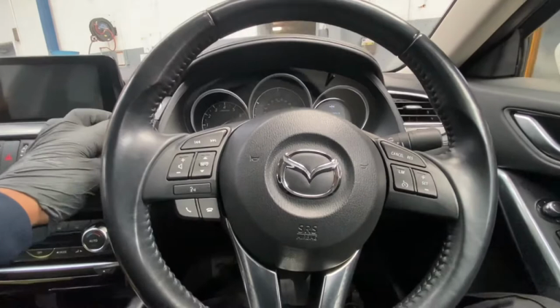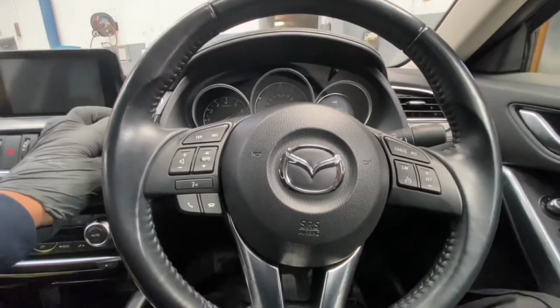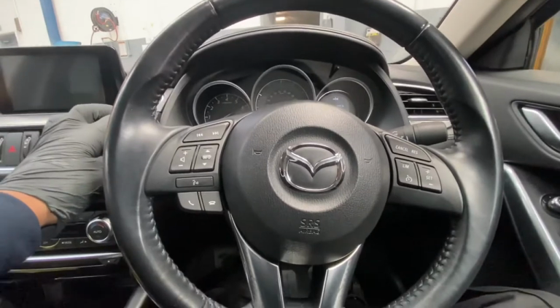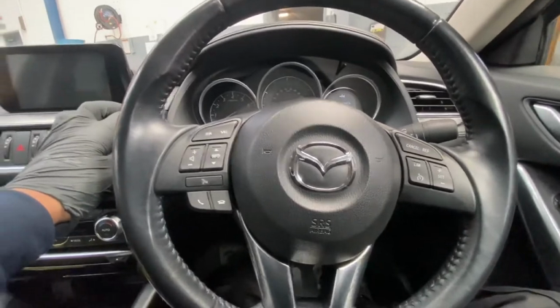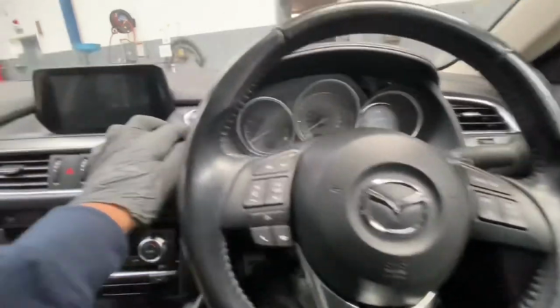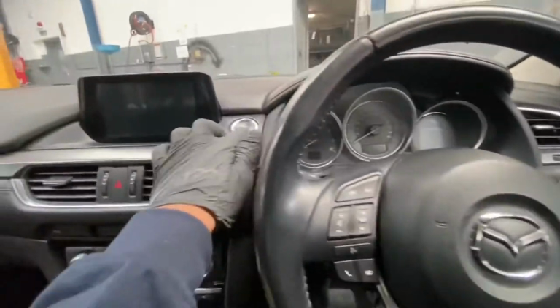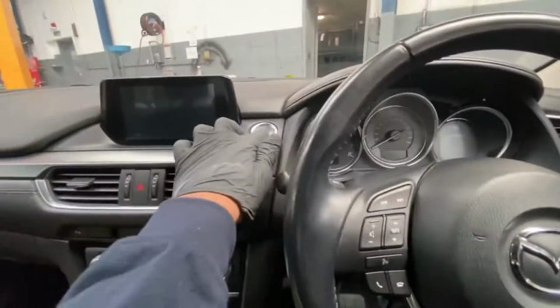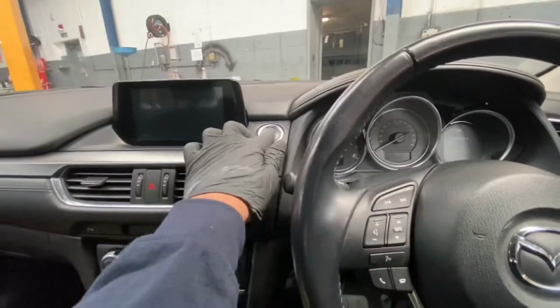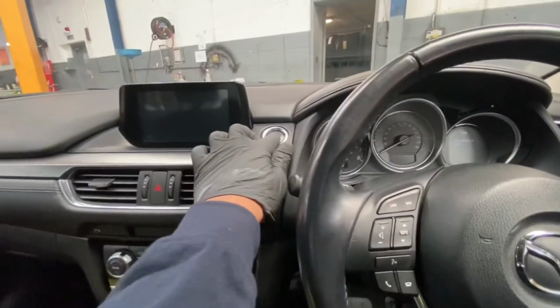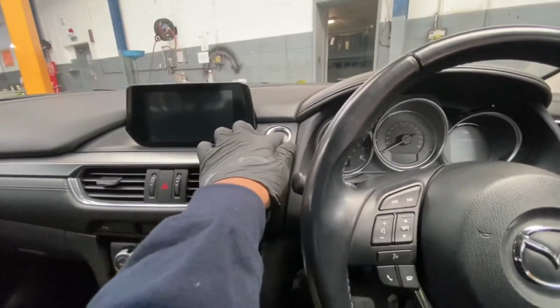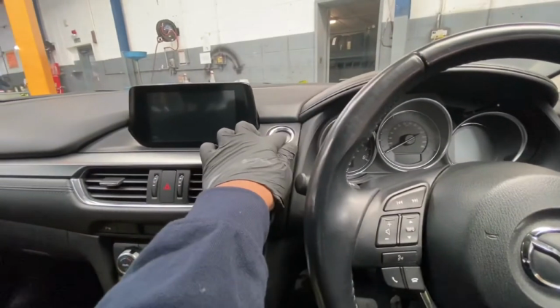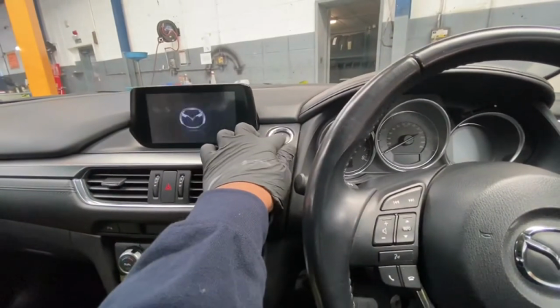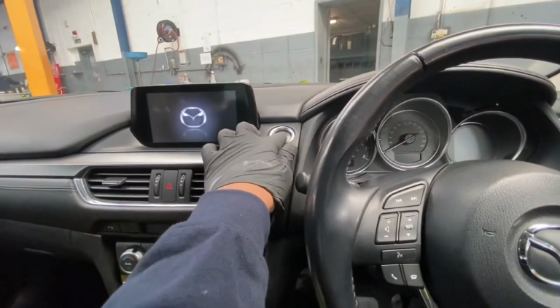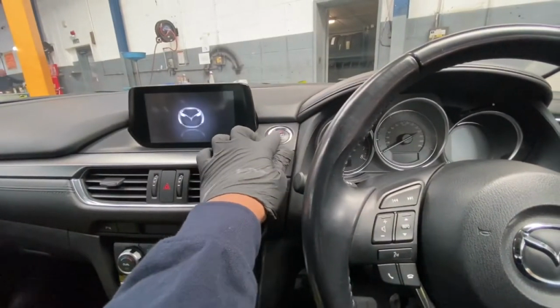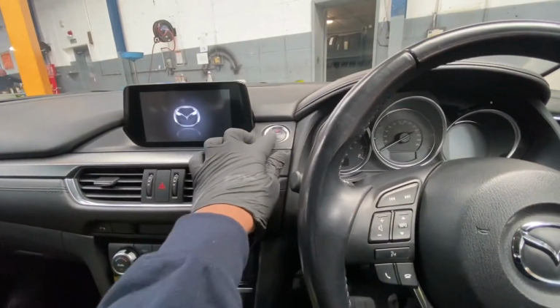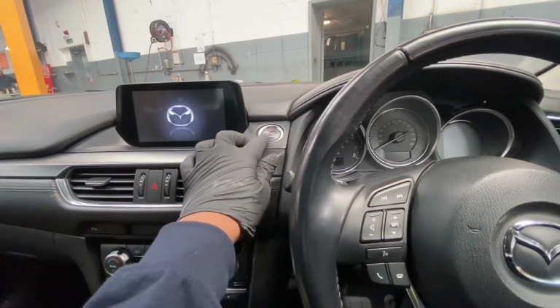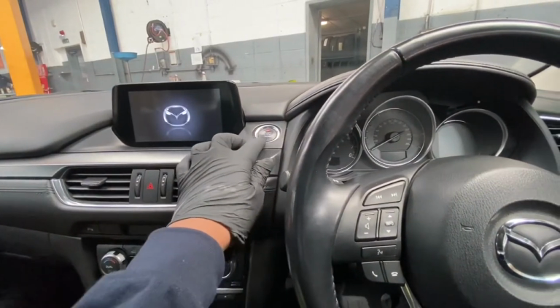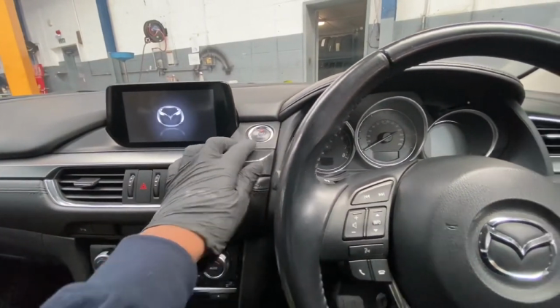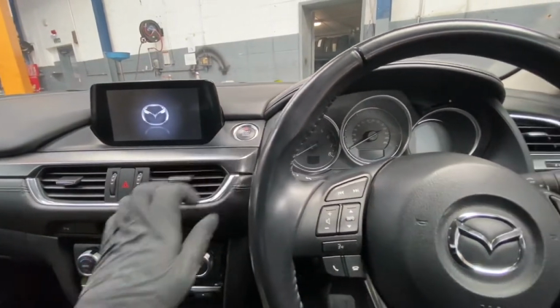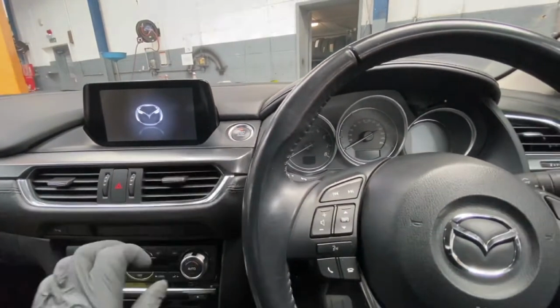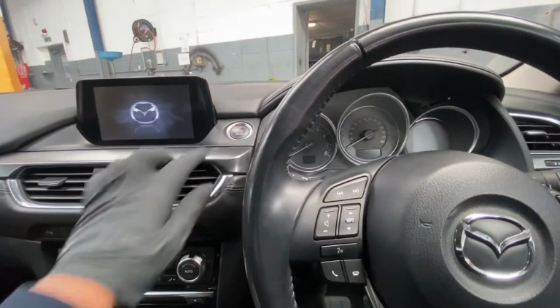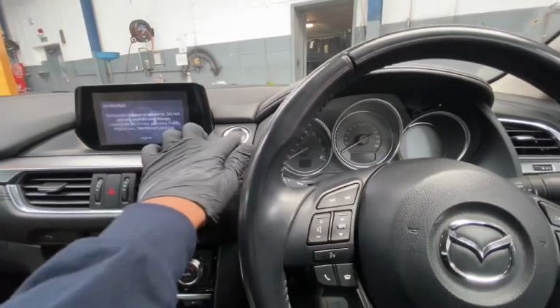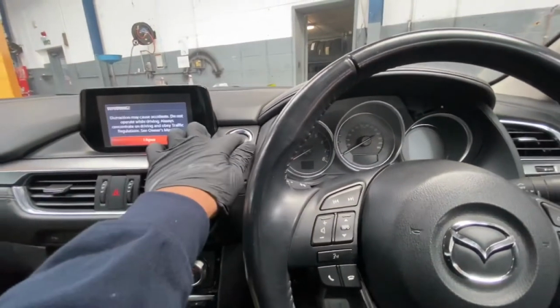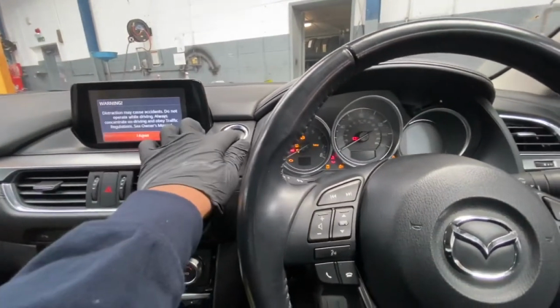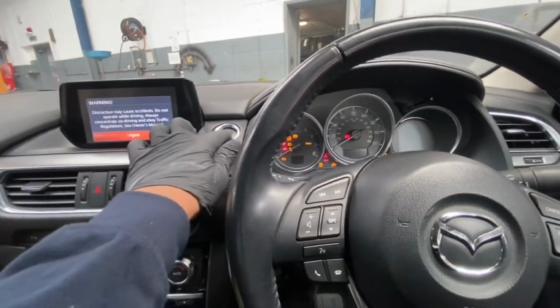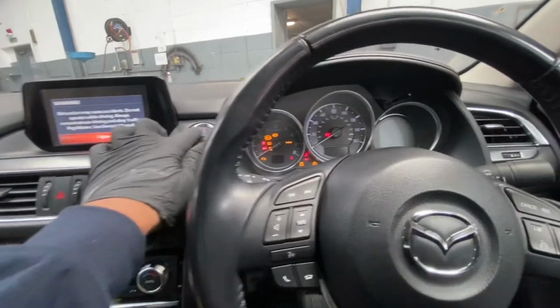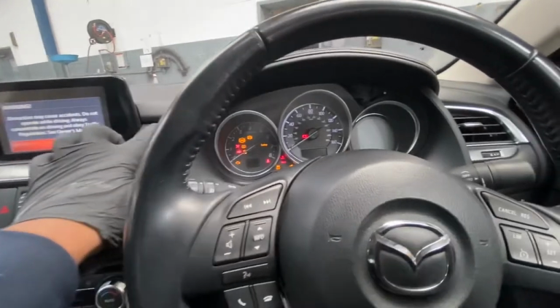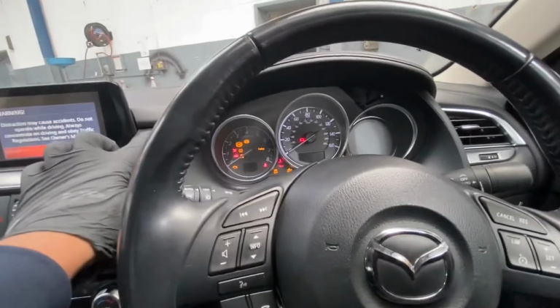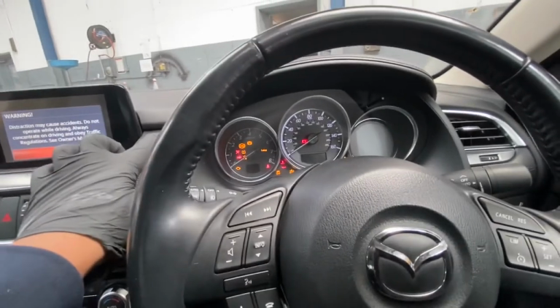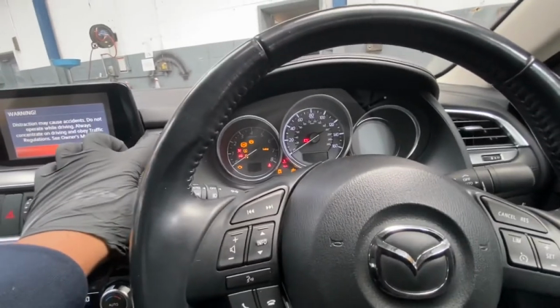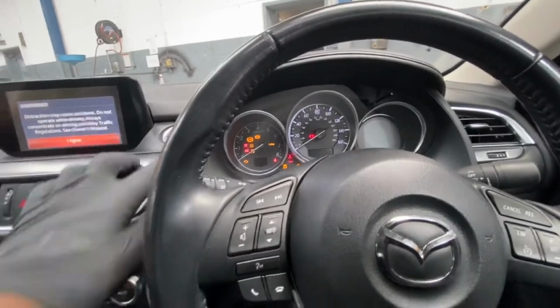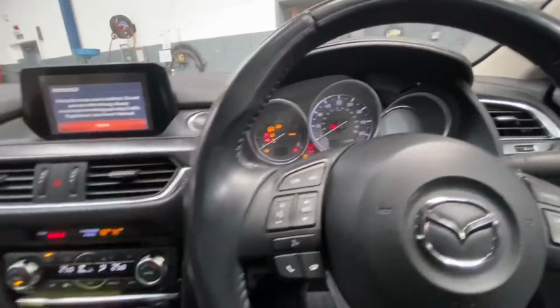First, what we're going to do is turn the ignition on. As you can see, this is a keyless entry, so we're going to turn the ignition on. As you can see, the ignition's on.